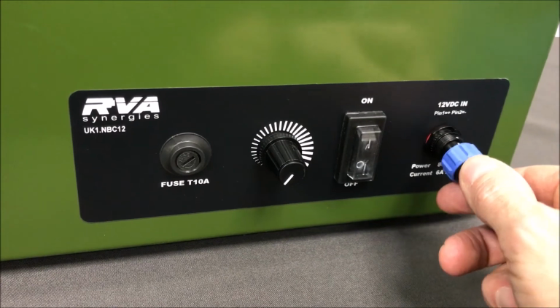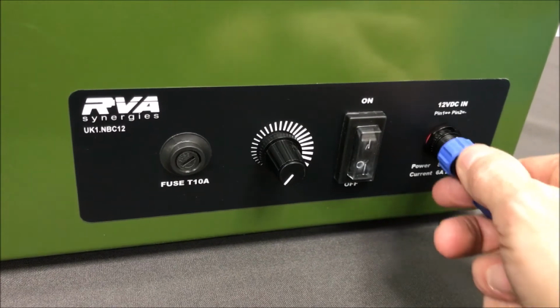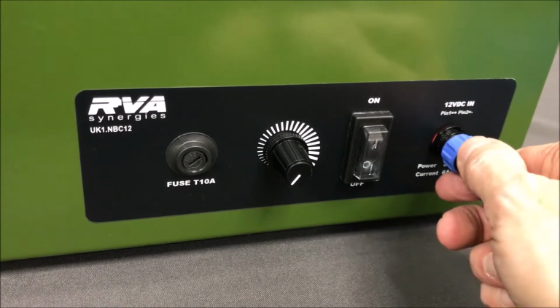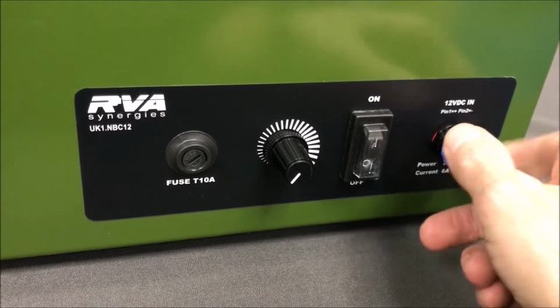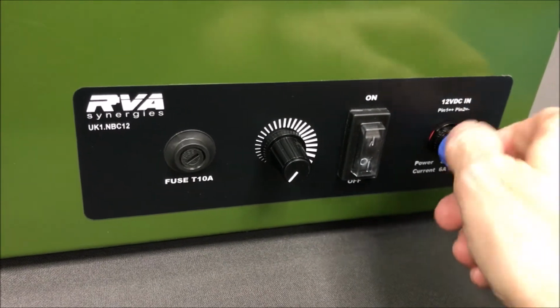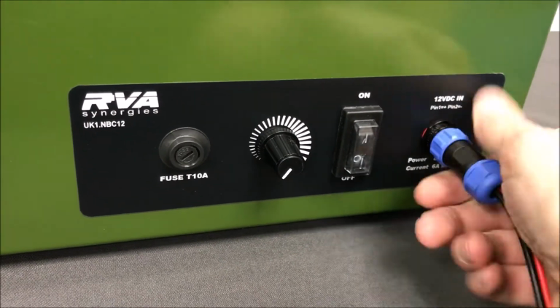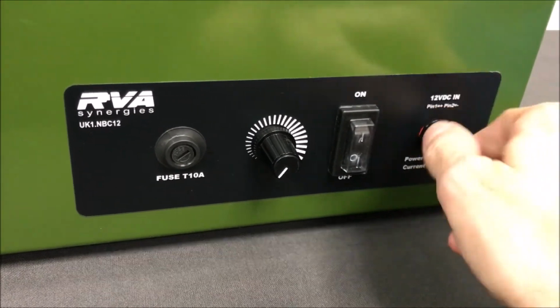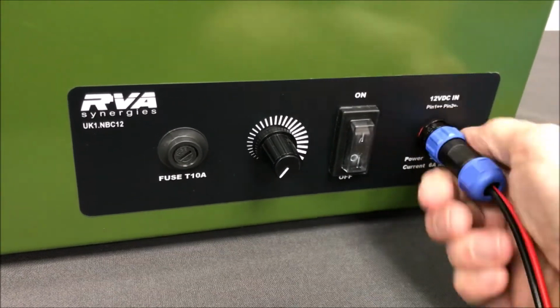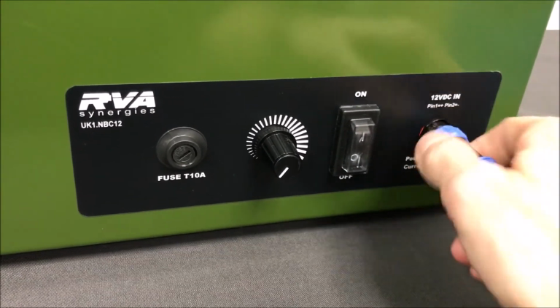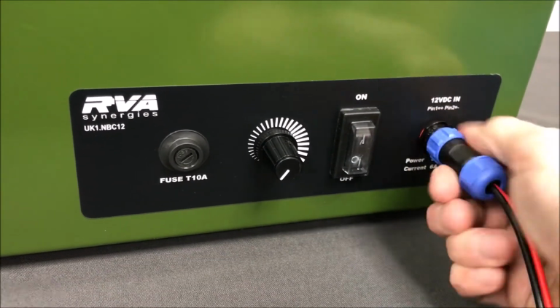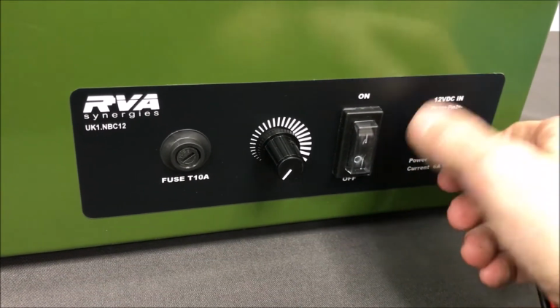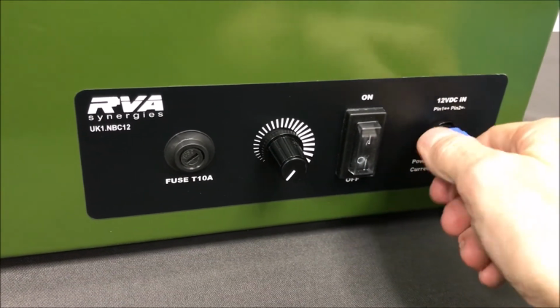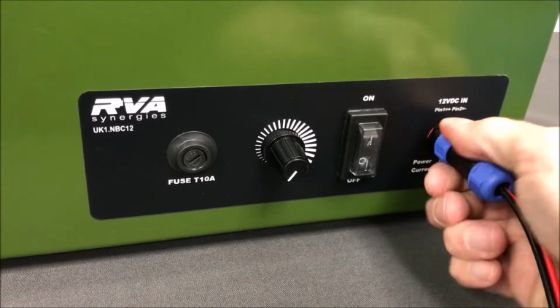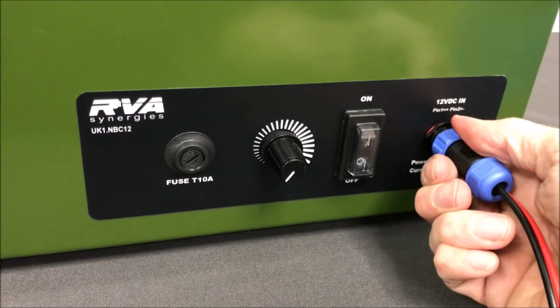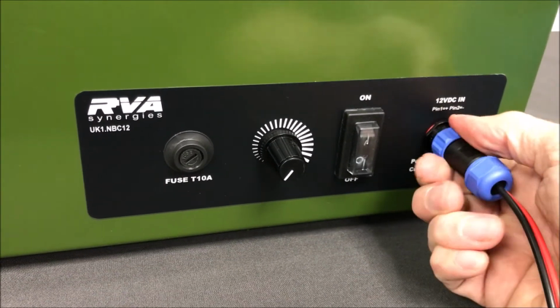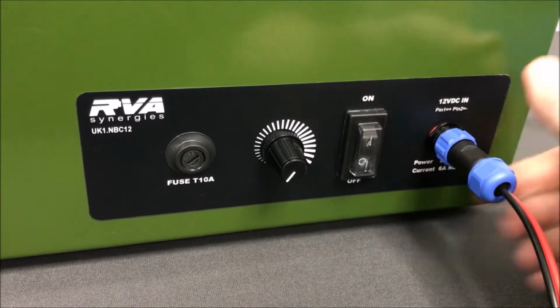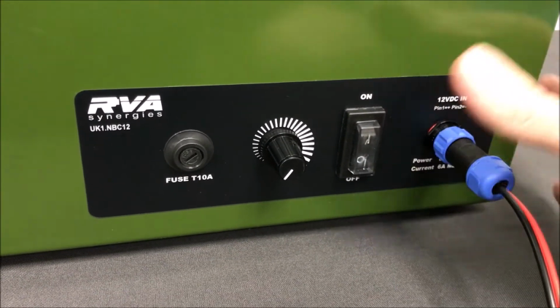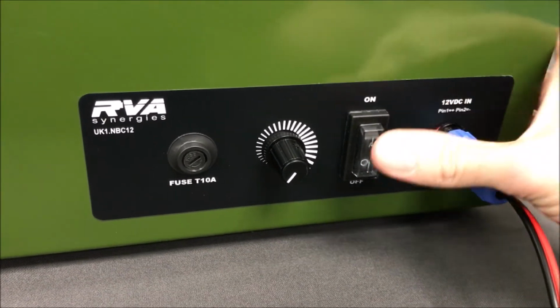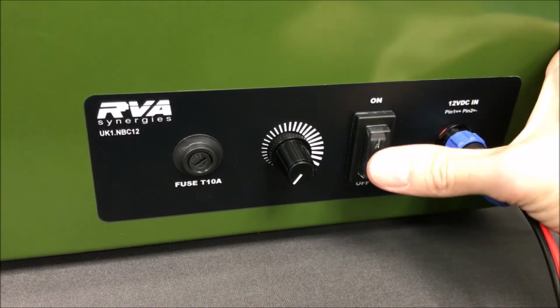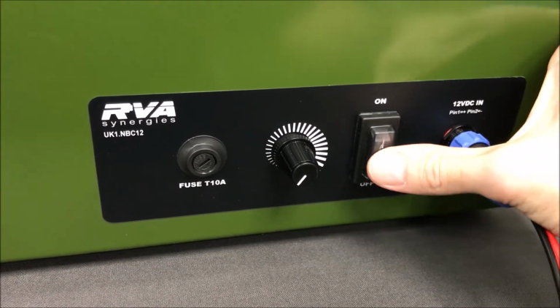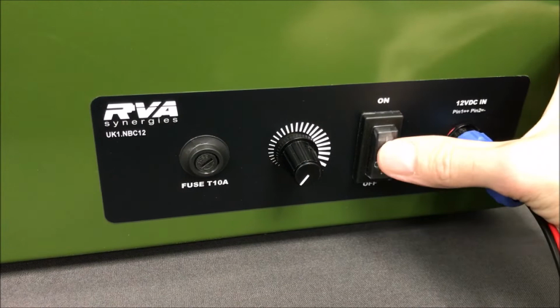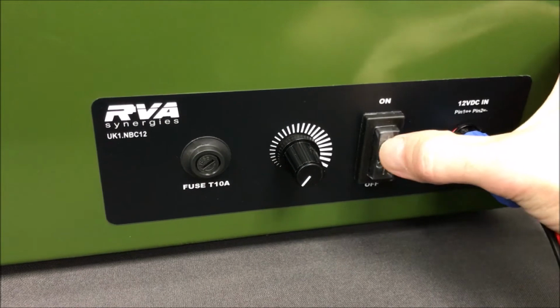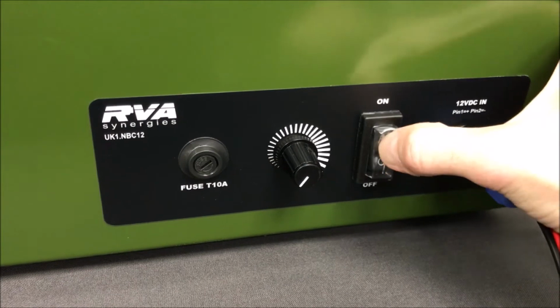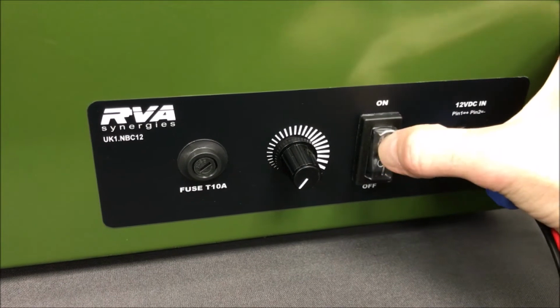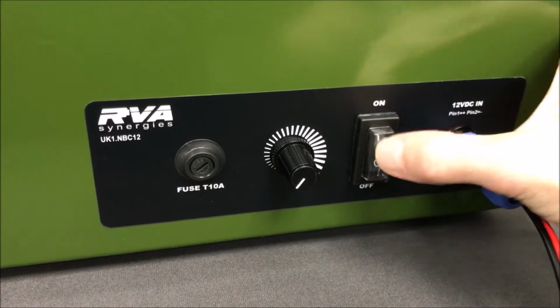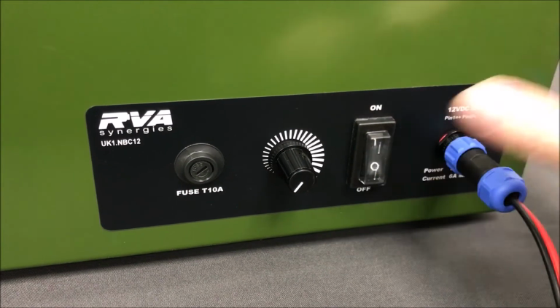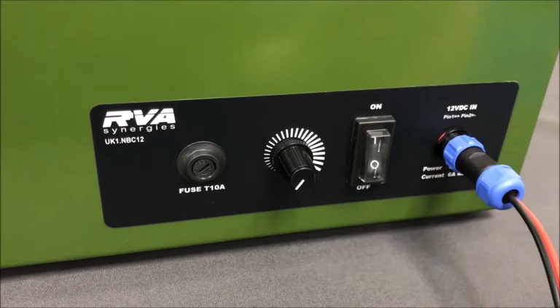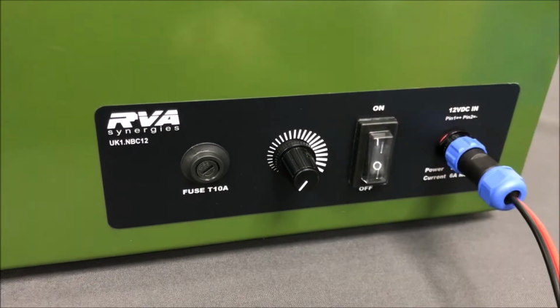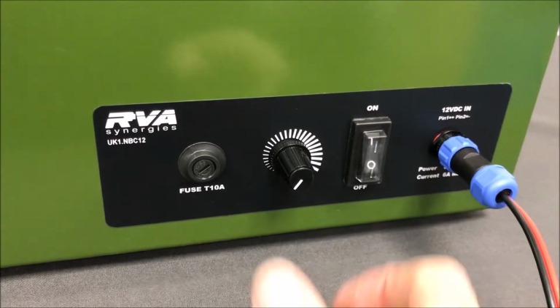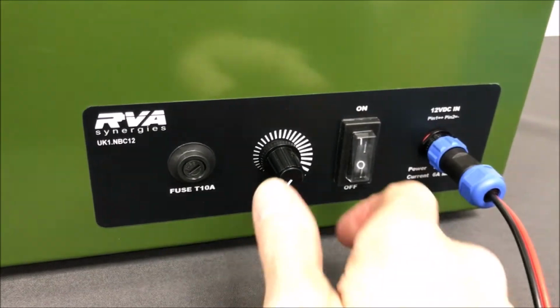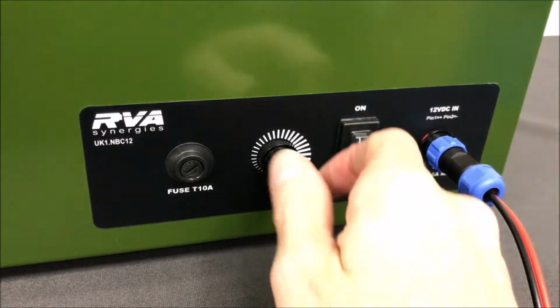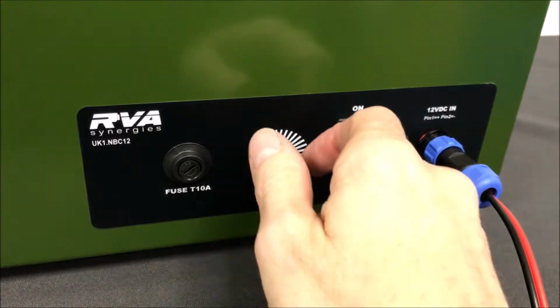Connect a 12 volt power supply, turn on the unit, and slowly increase the fan speed.